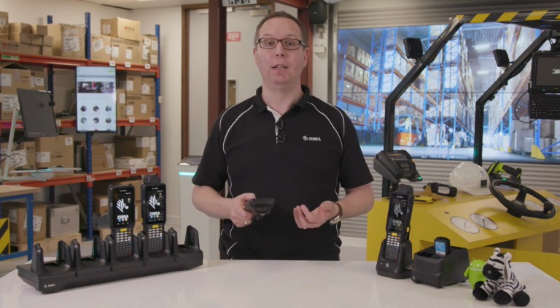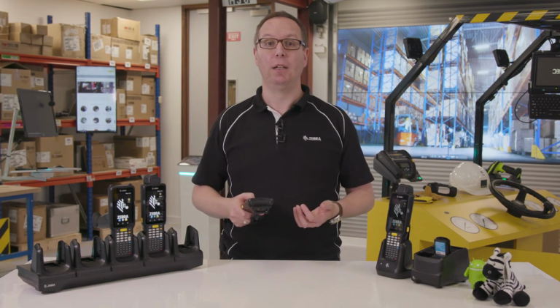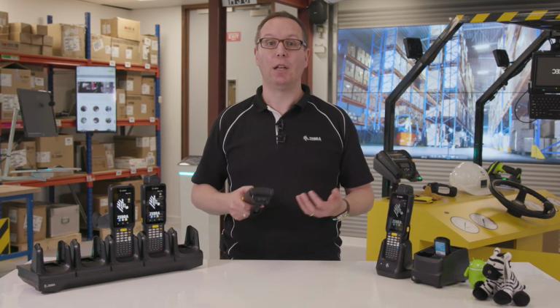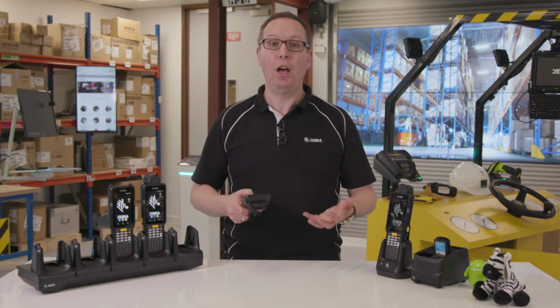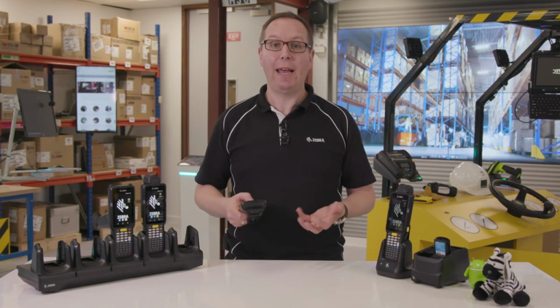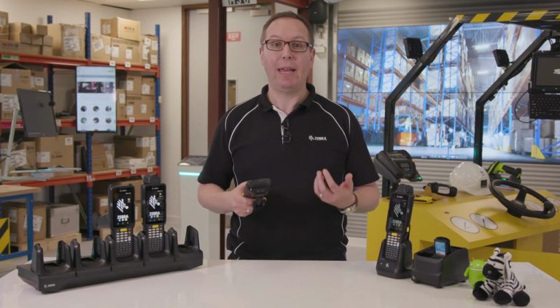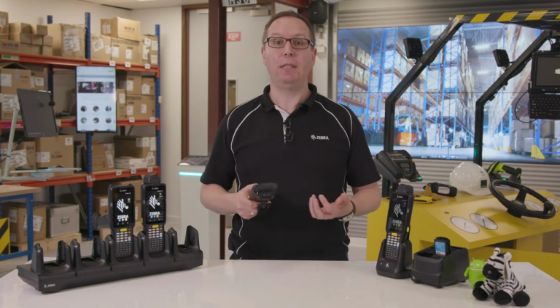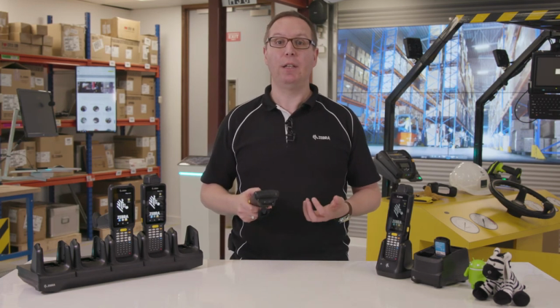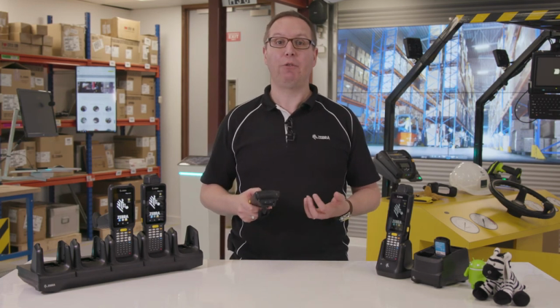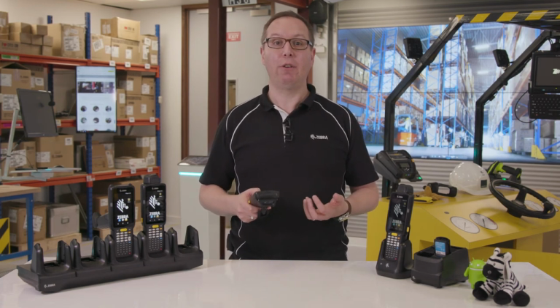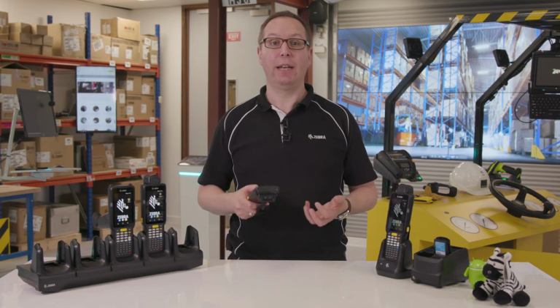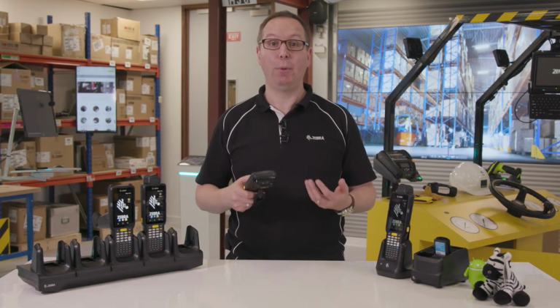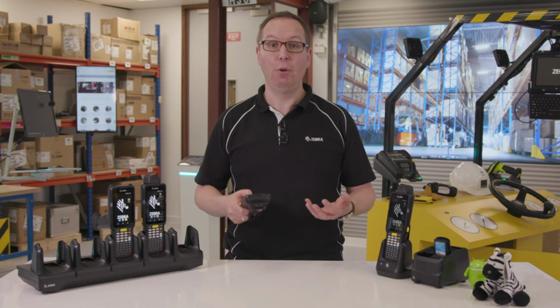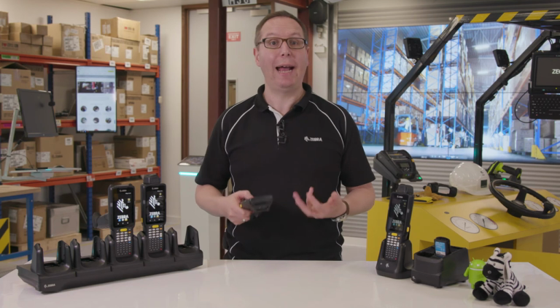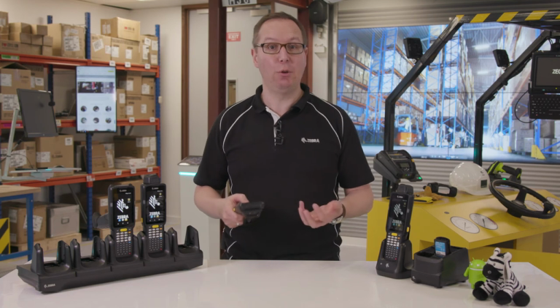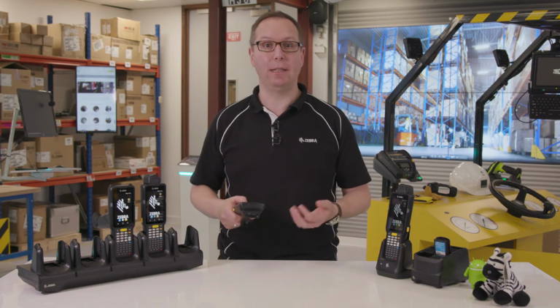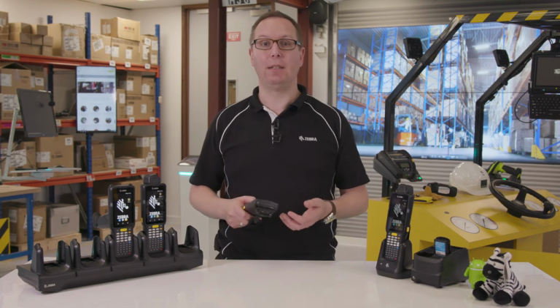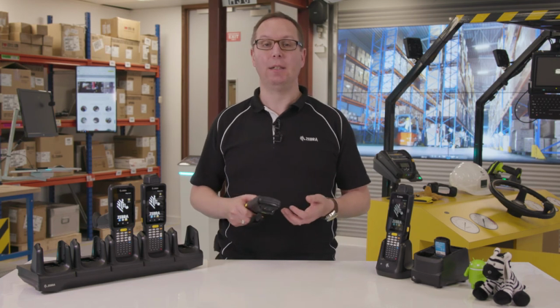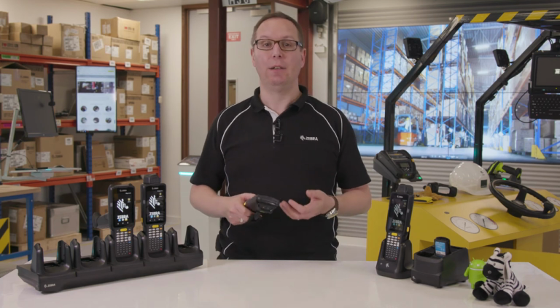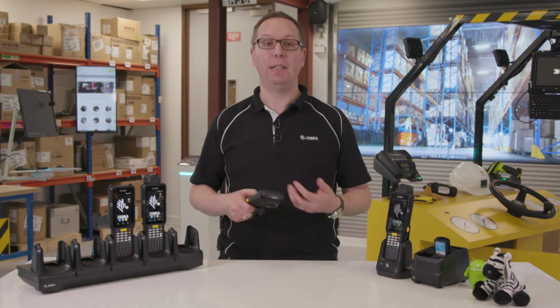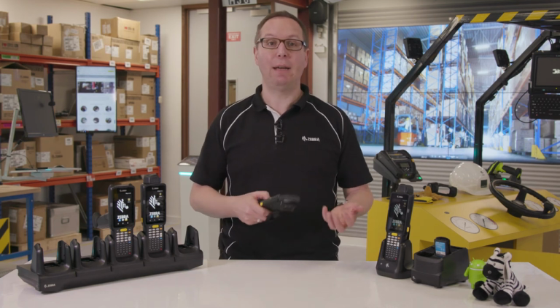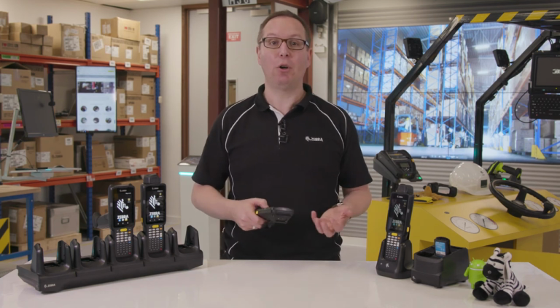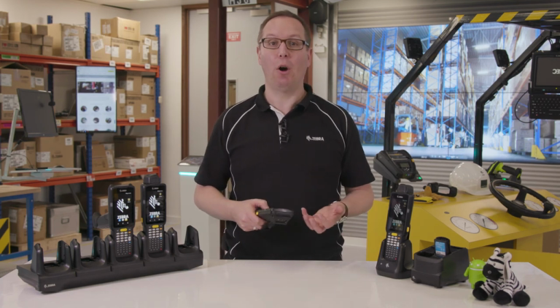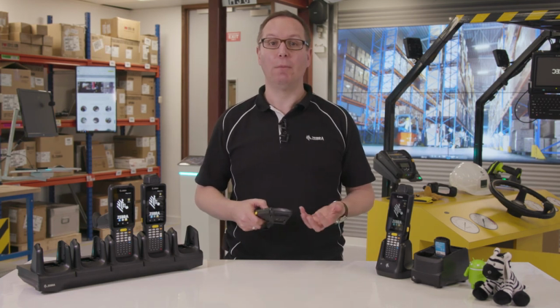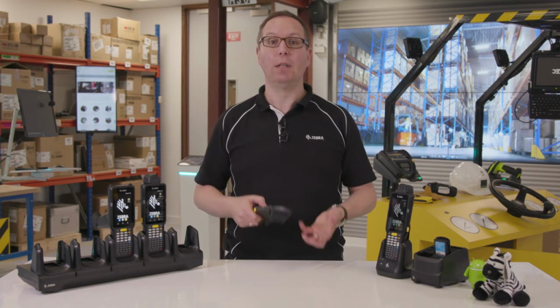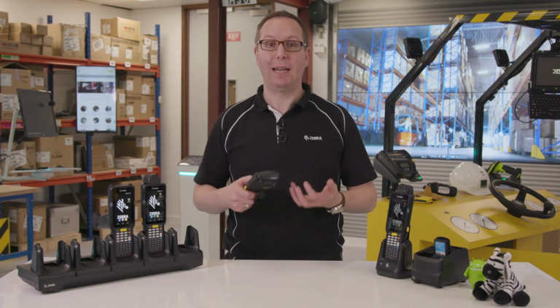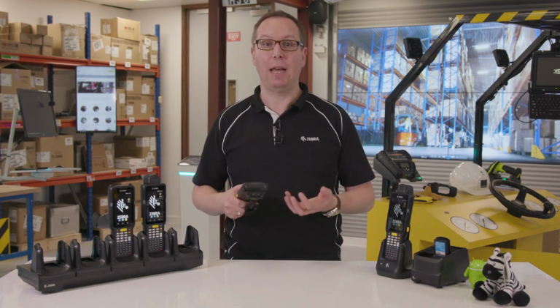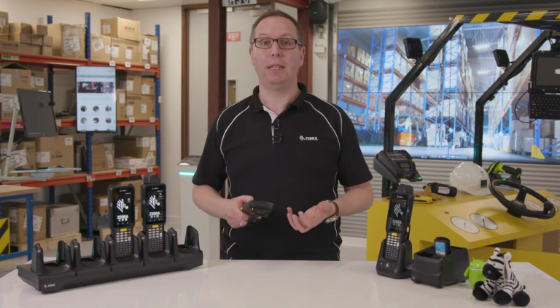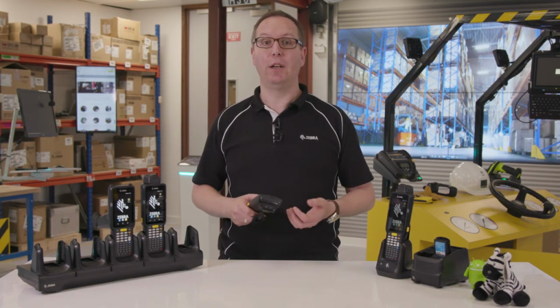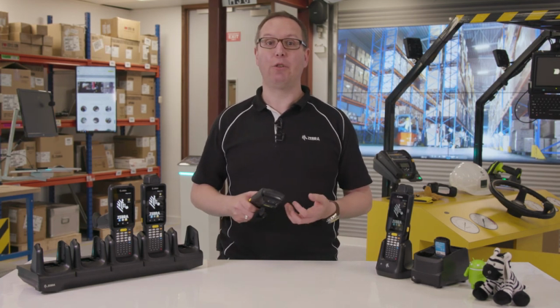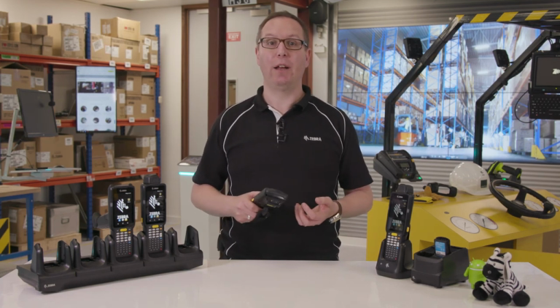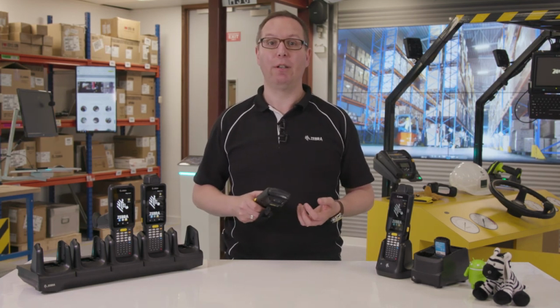To learn how the MC3300 can help you and your business, visit zebra.com/mc3300.